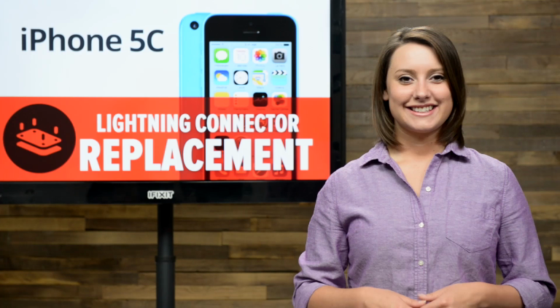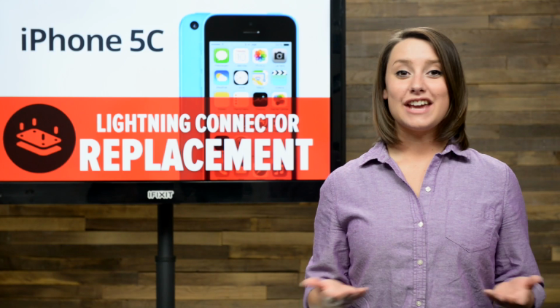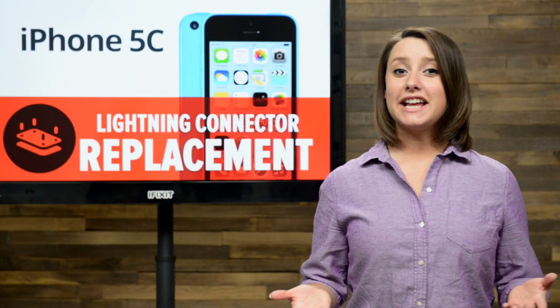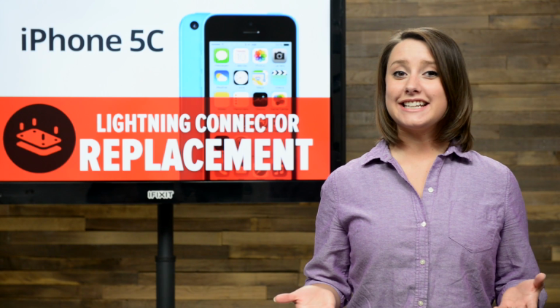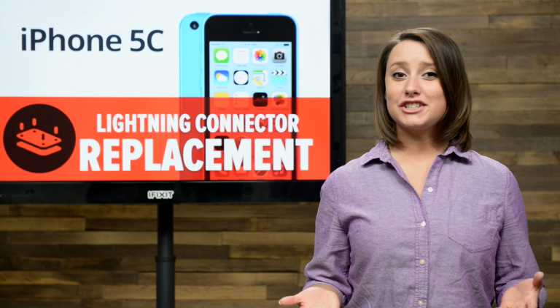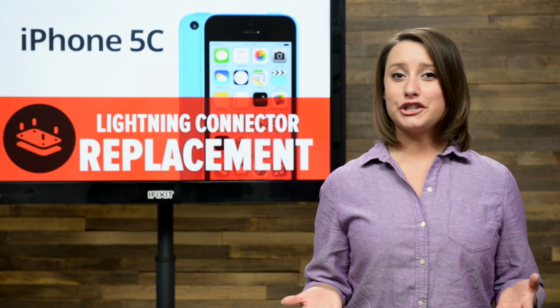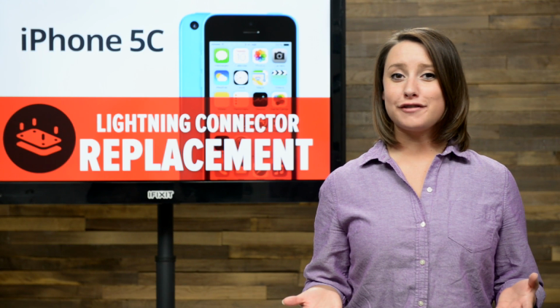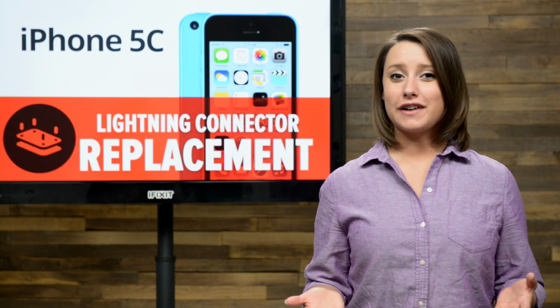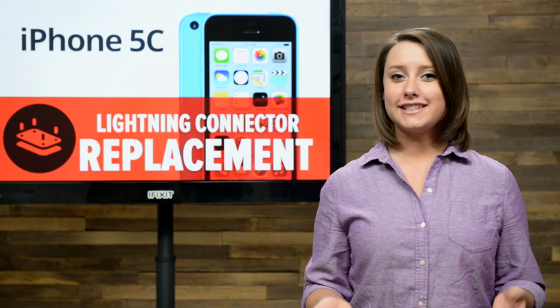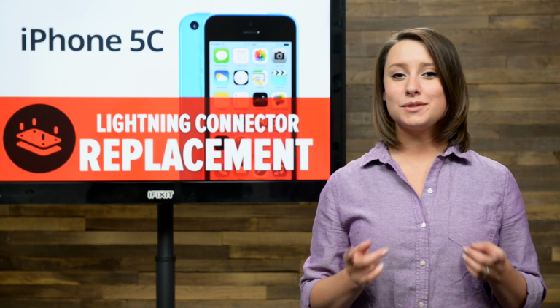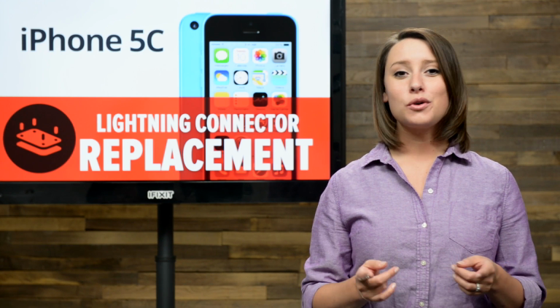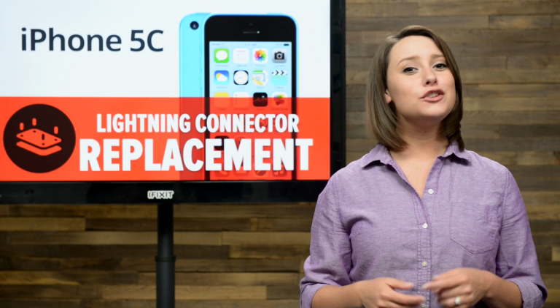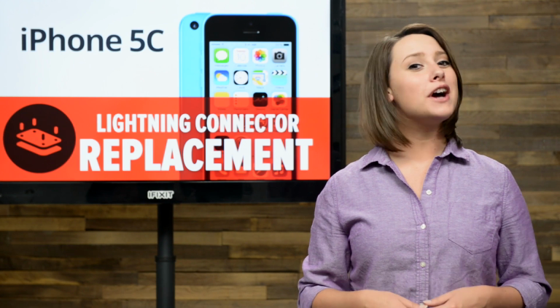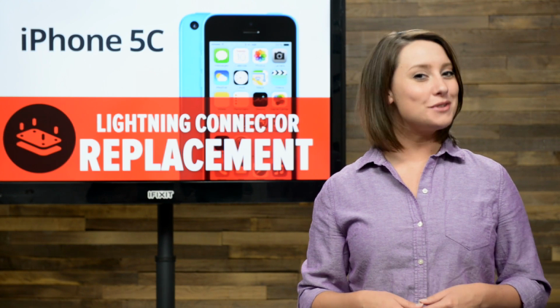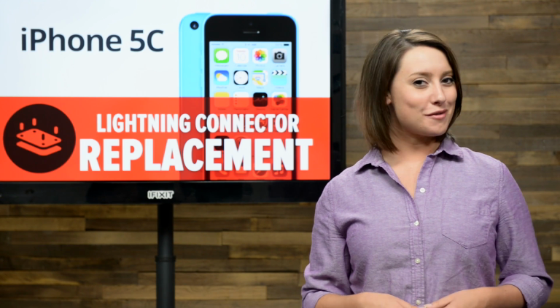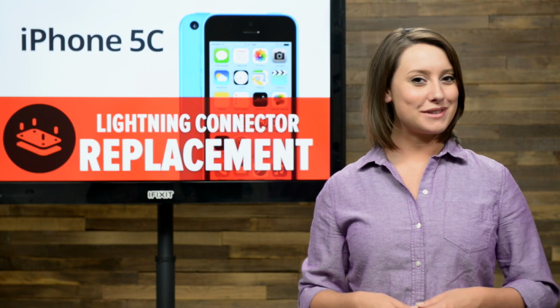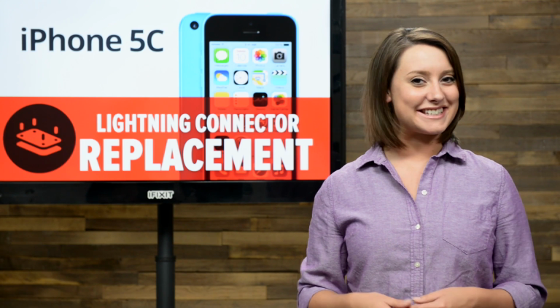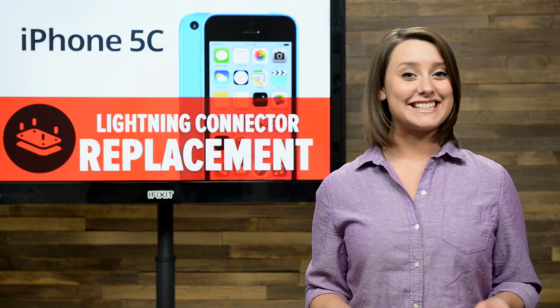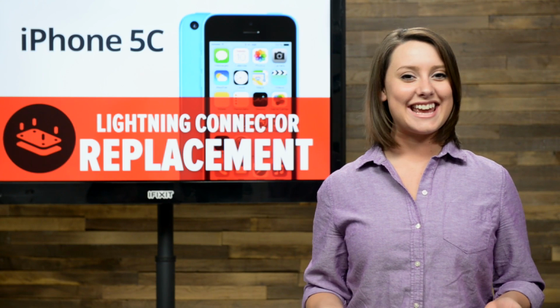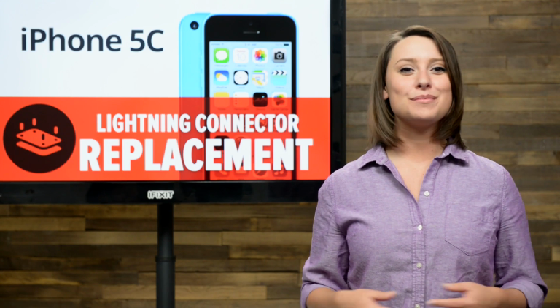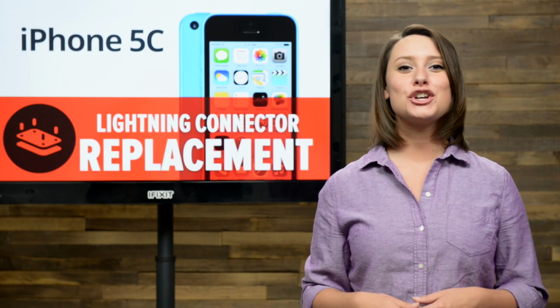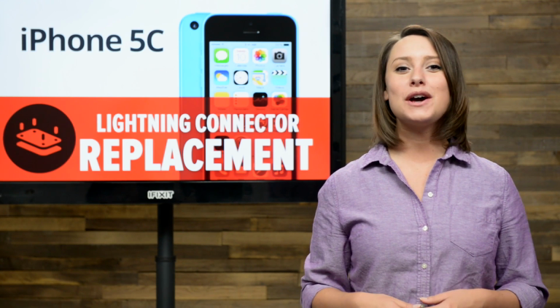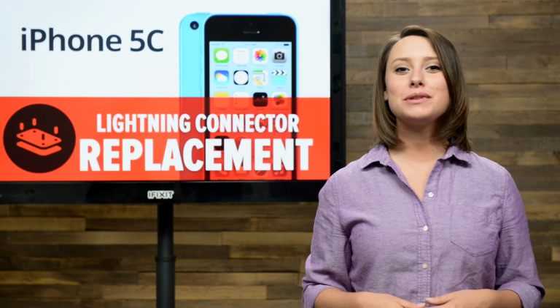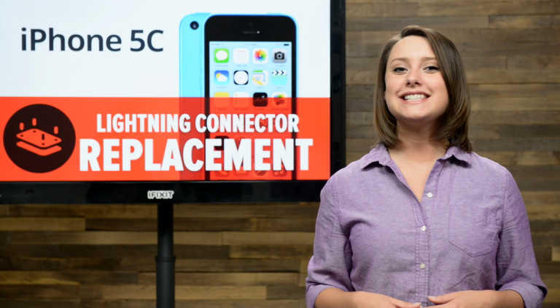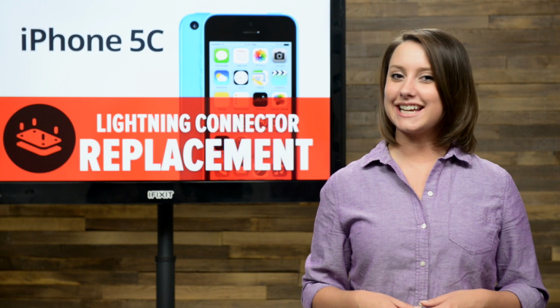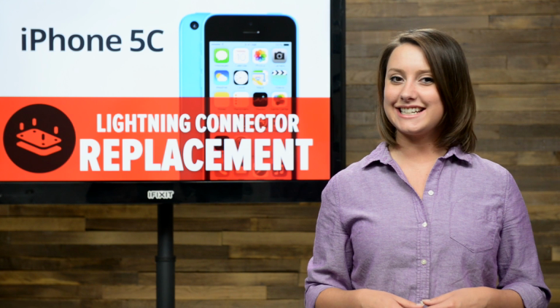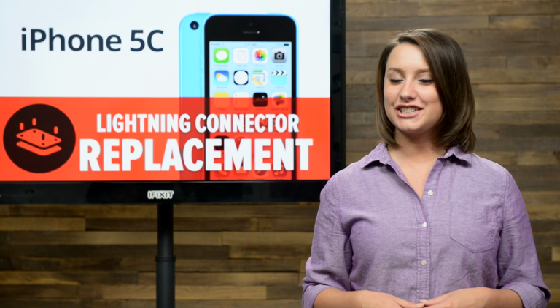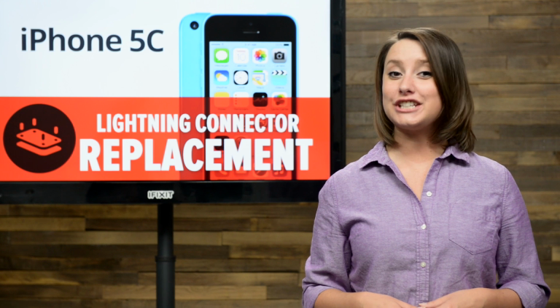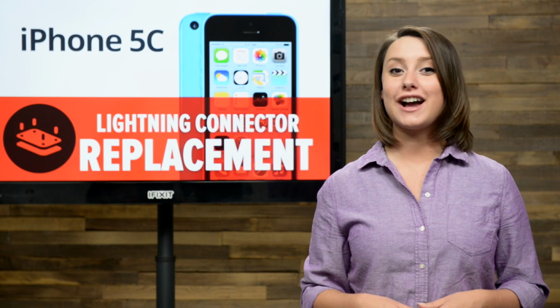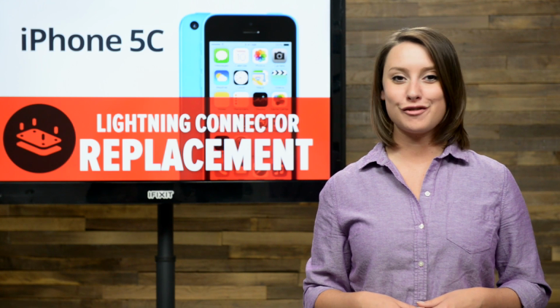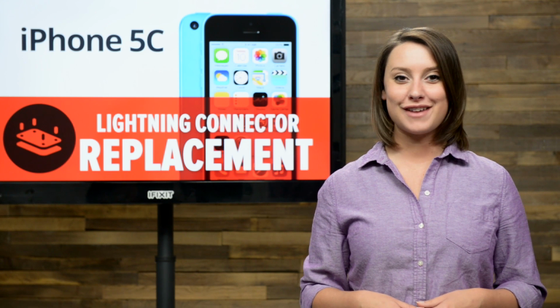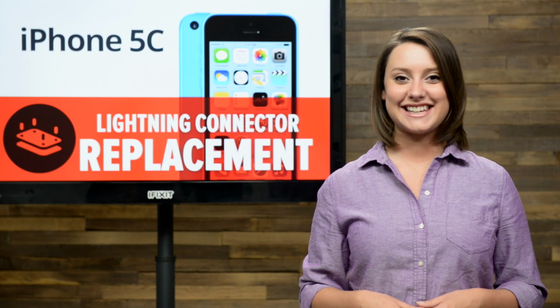If the lightning connector on your iPhone 5c is broken, you've come to the right place because today I'm going to show you how to replace the lightning connector in your iPhone 5c.